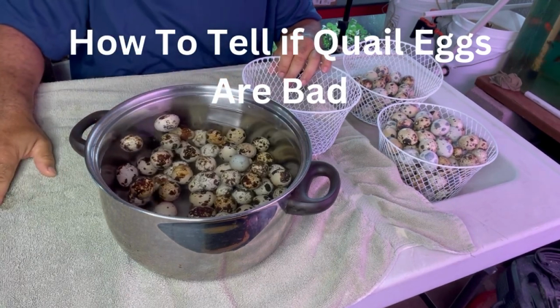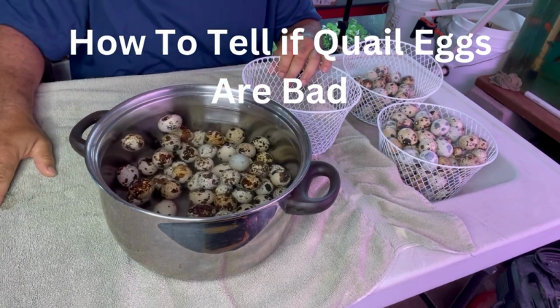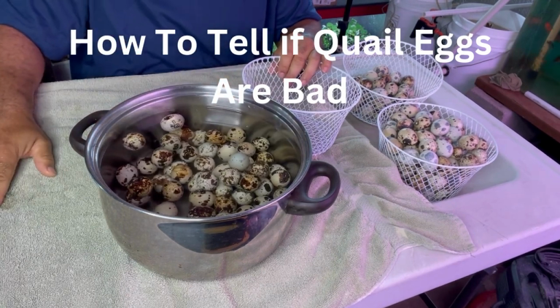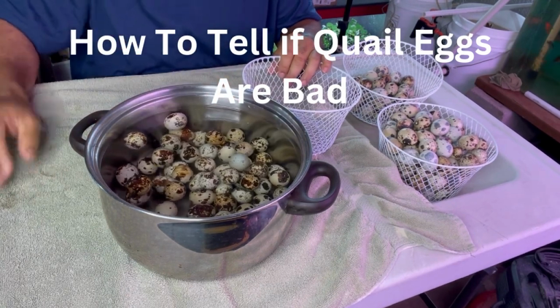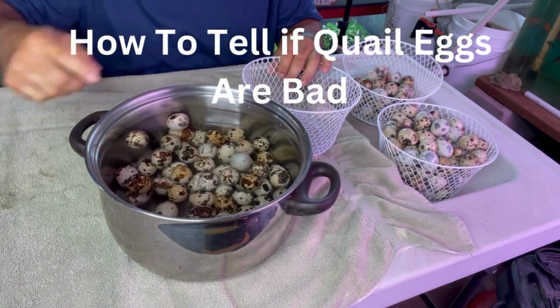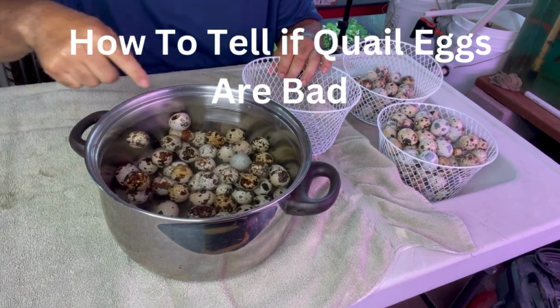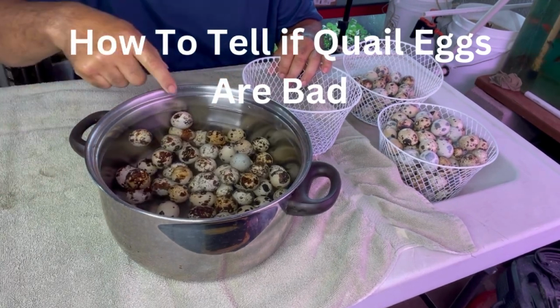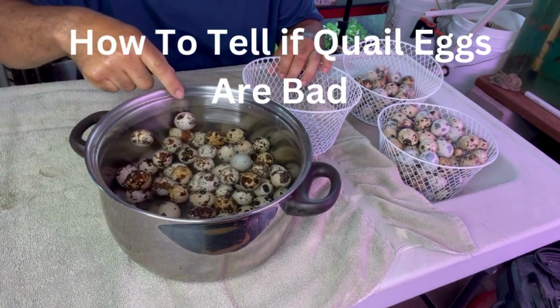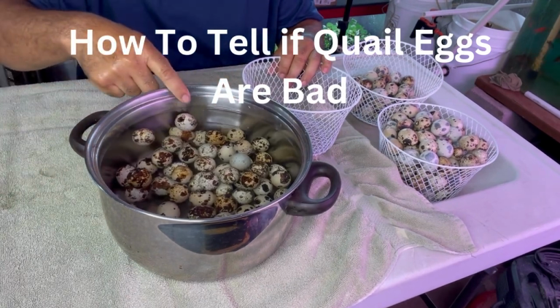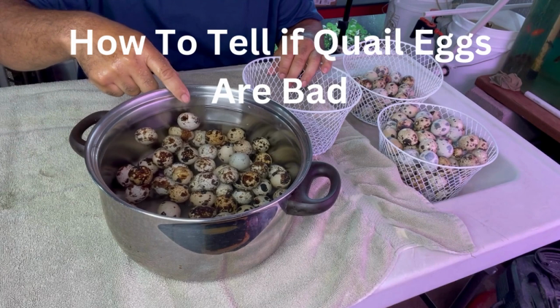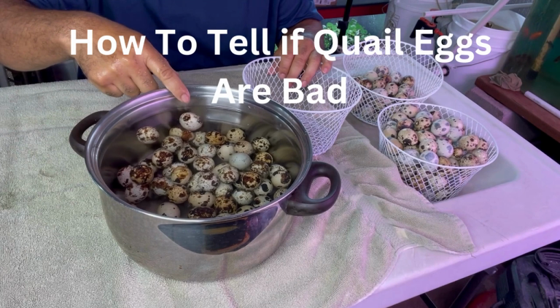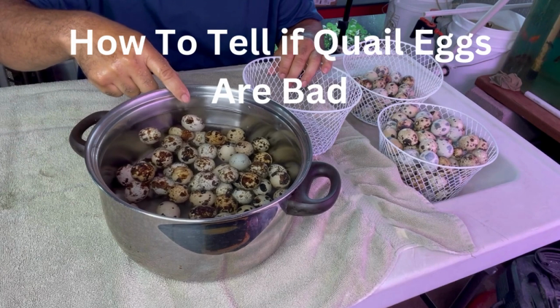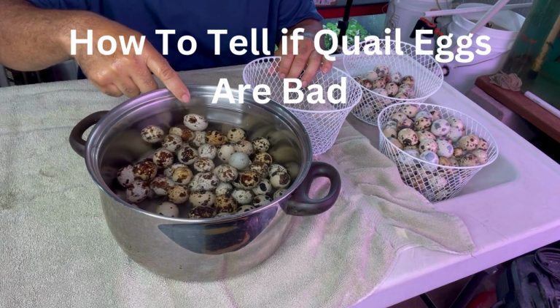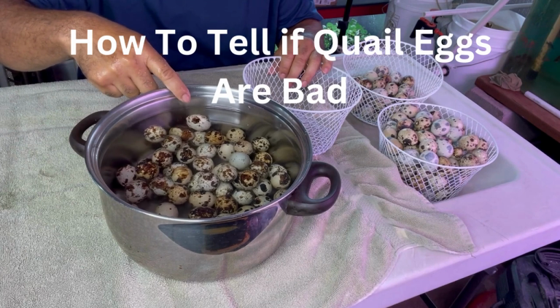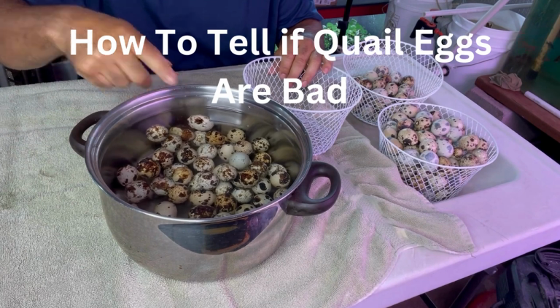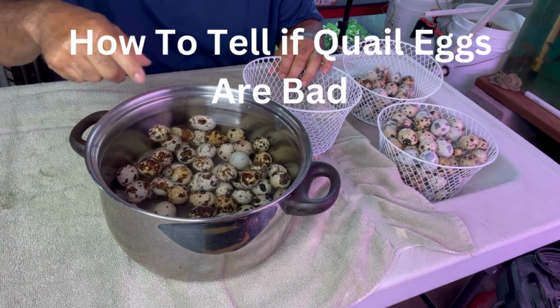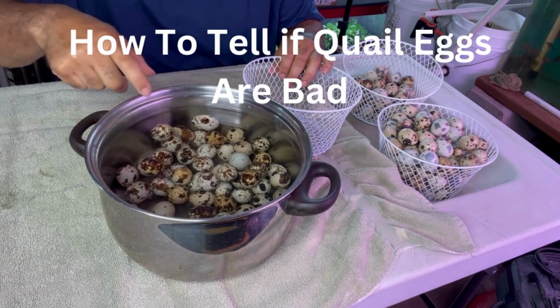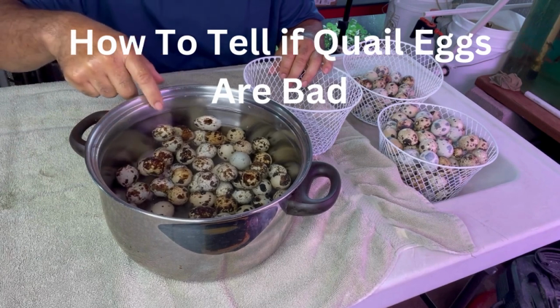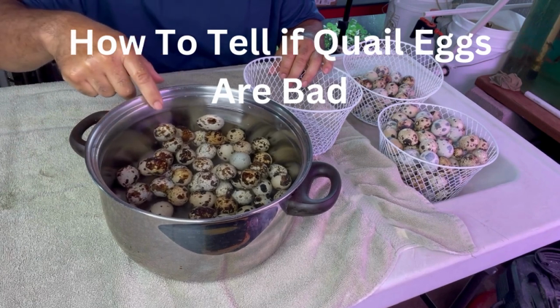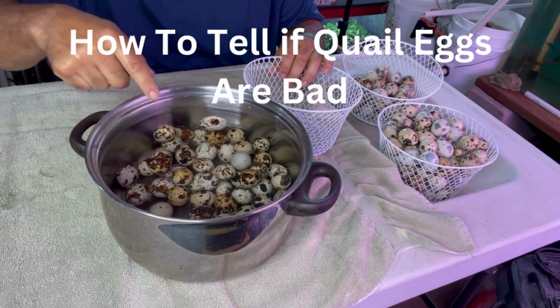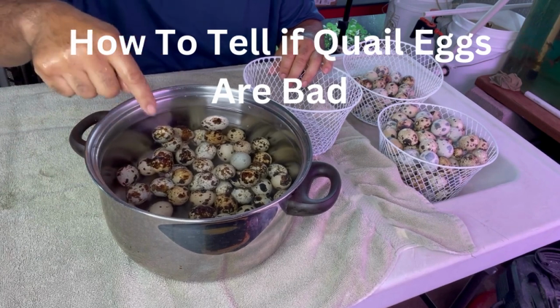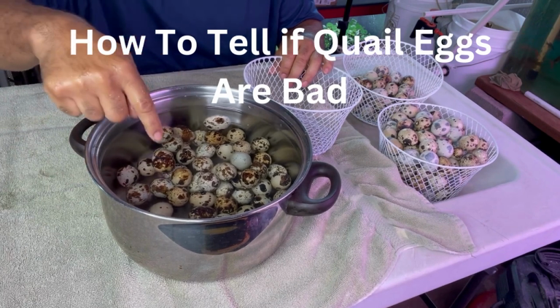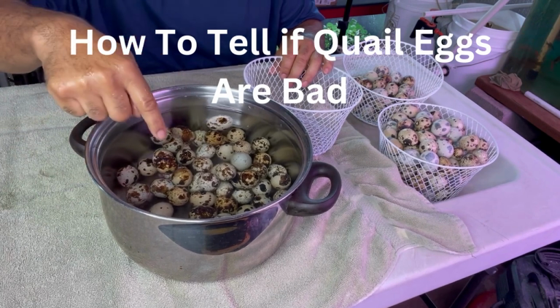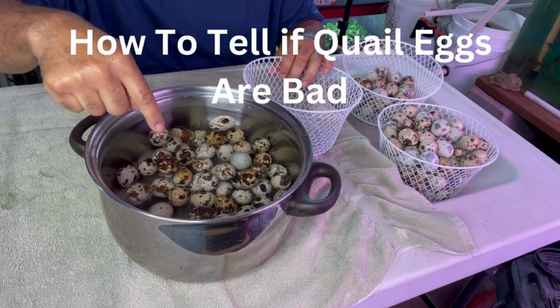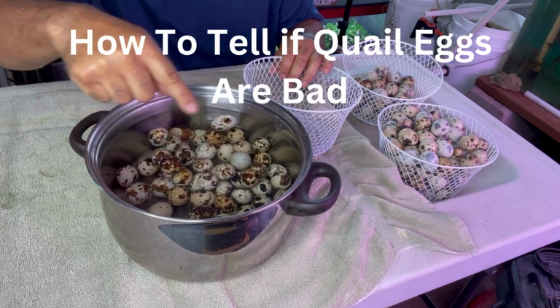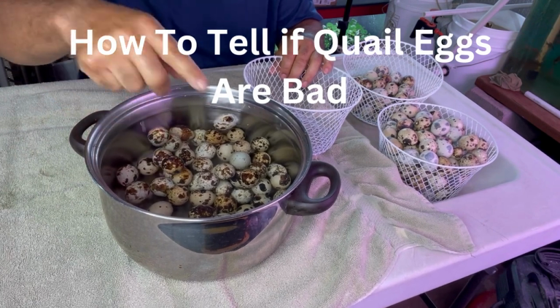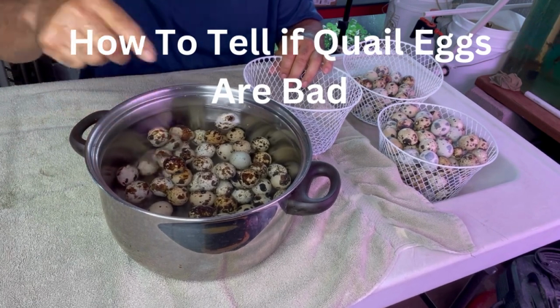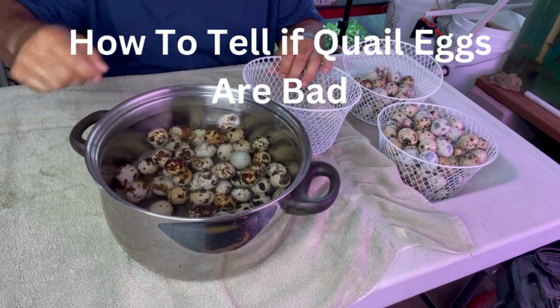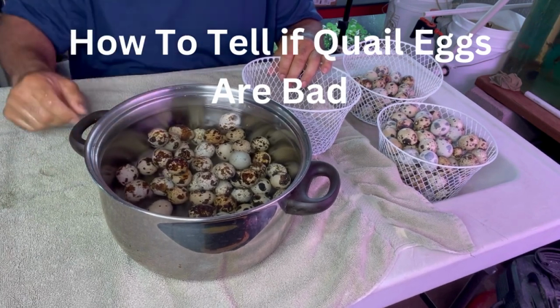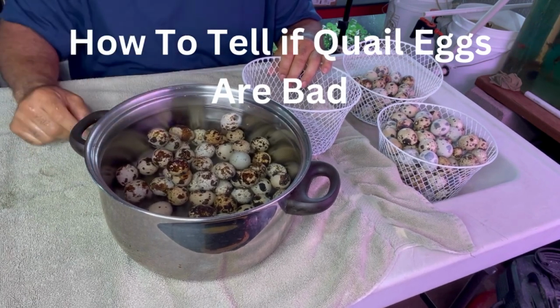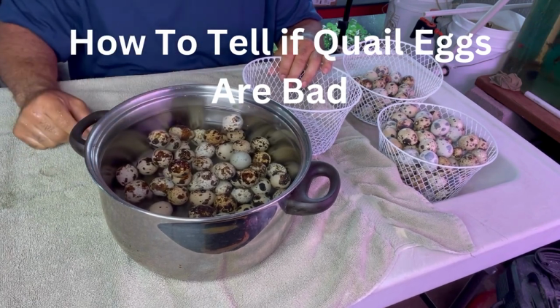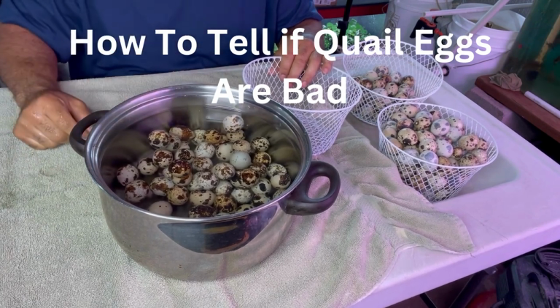So you can see — bad egg, bad egg, bad egg. The rest are good eggs.